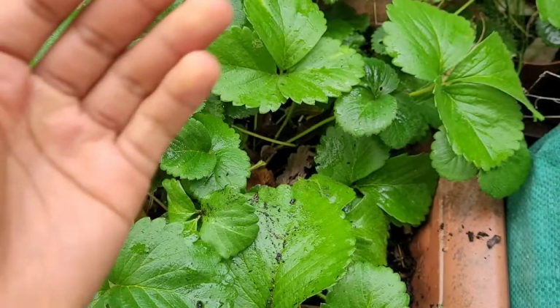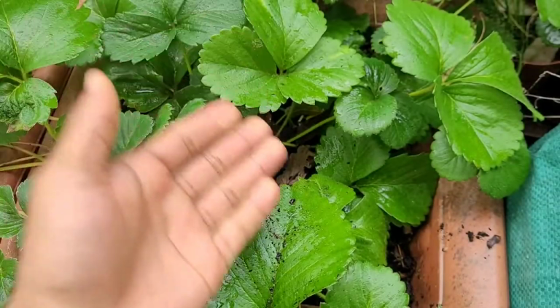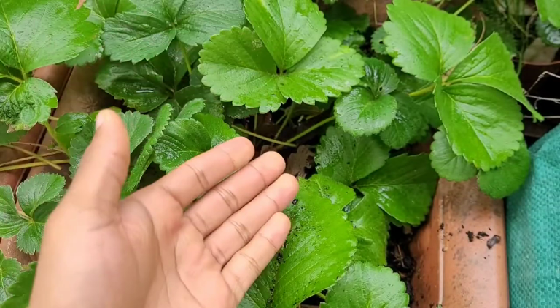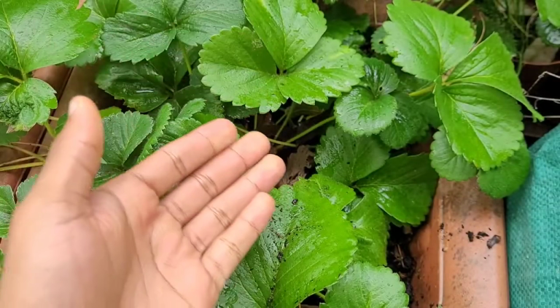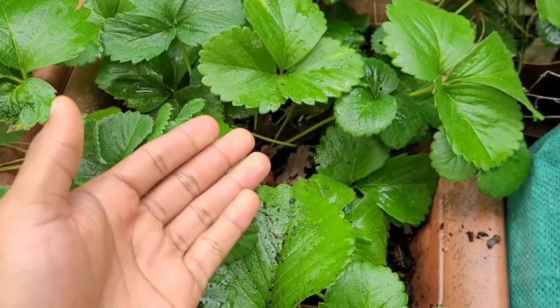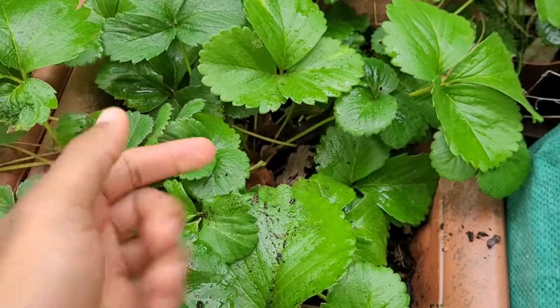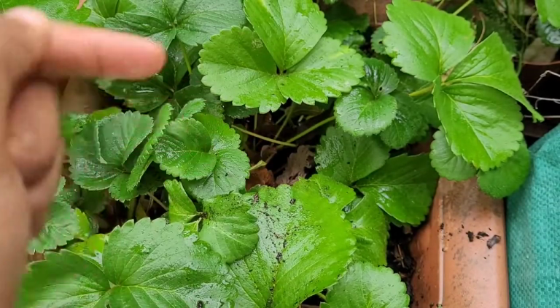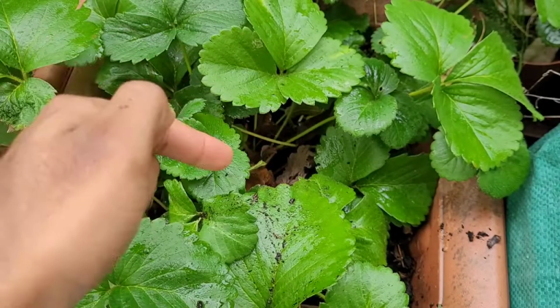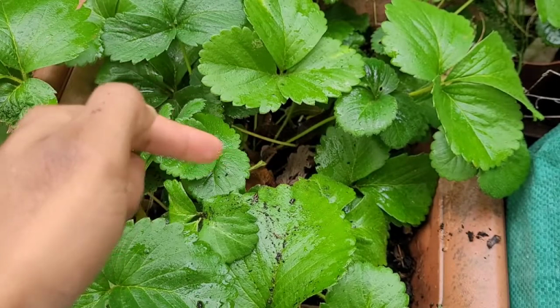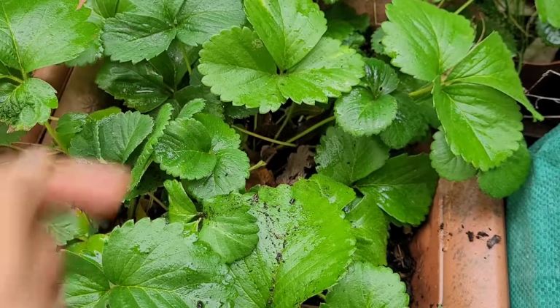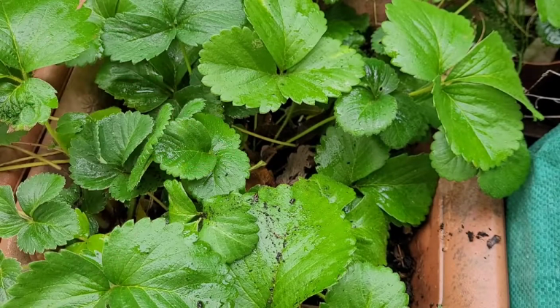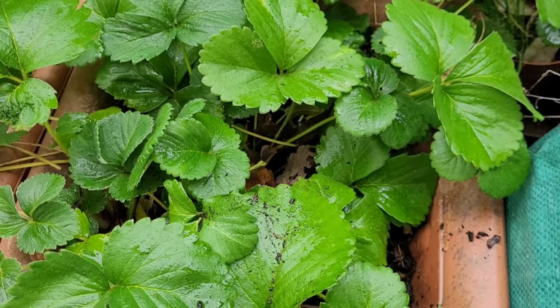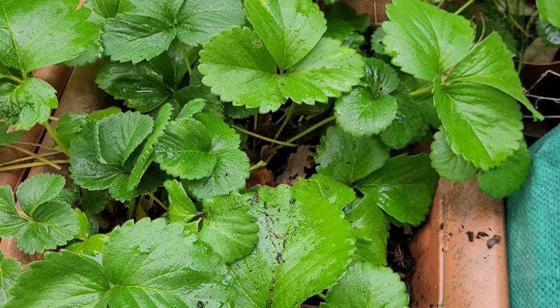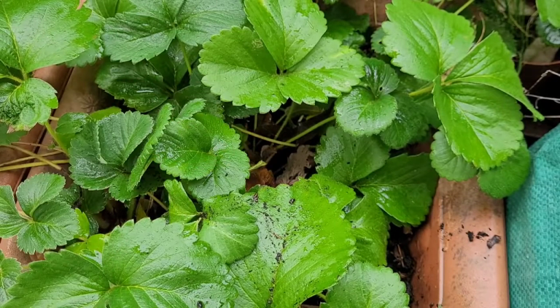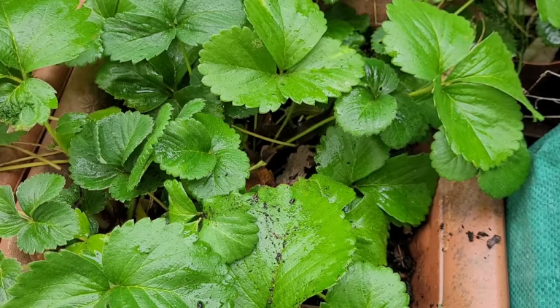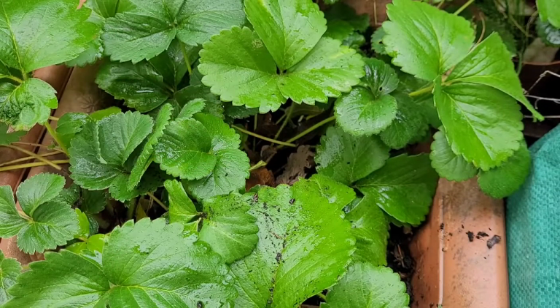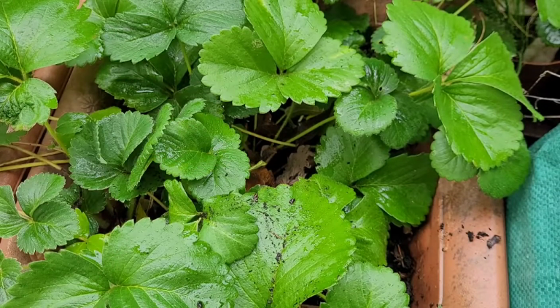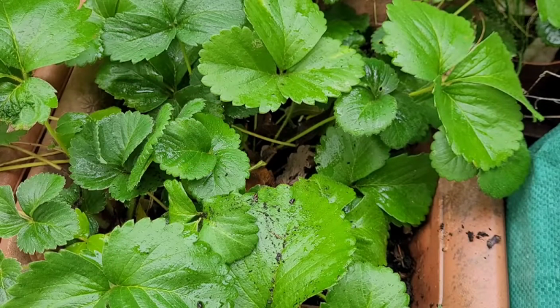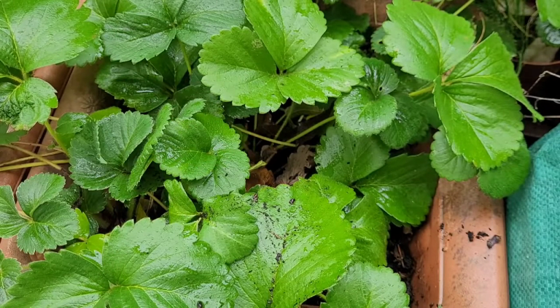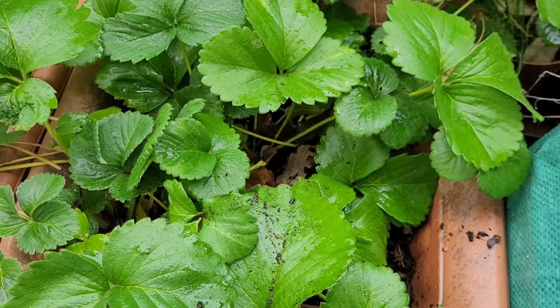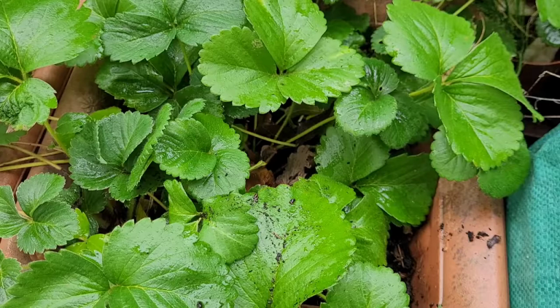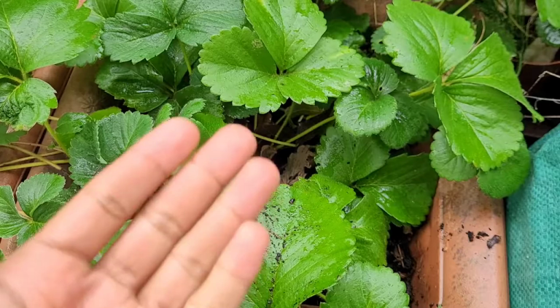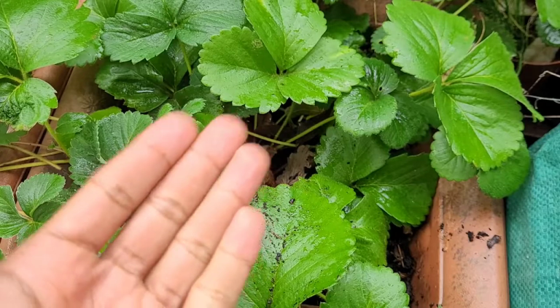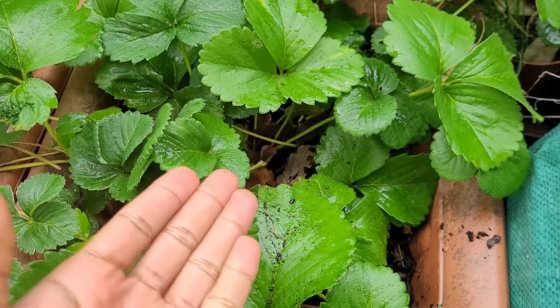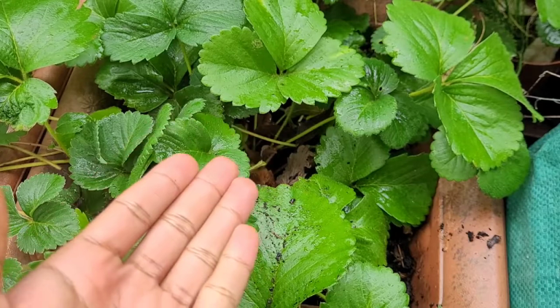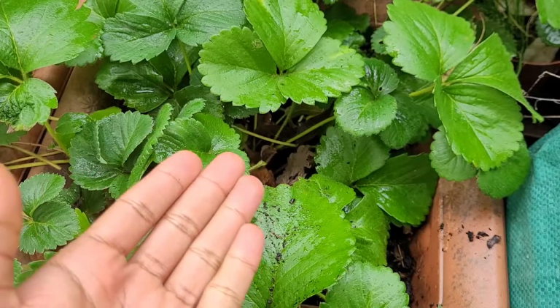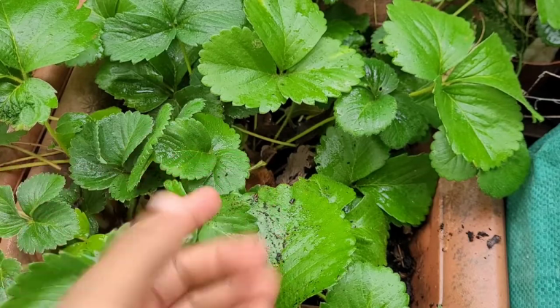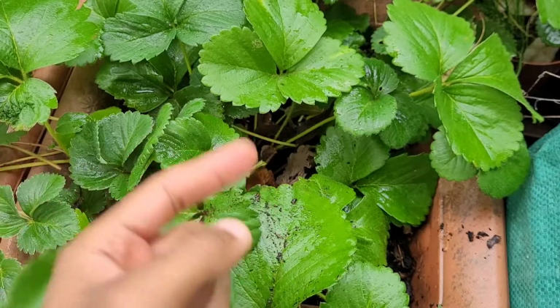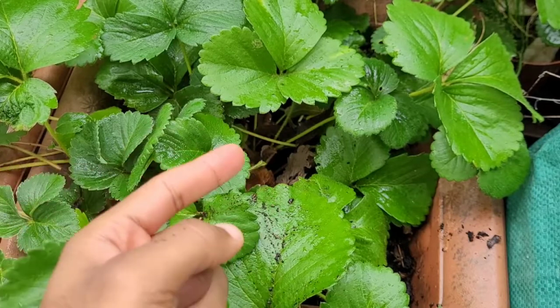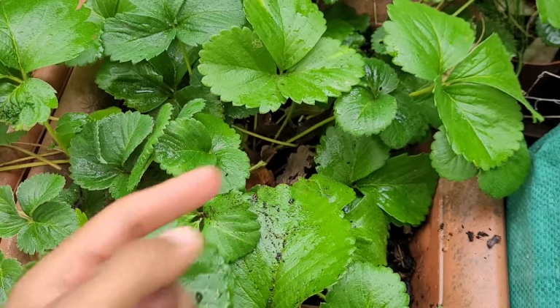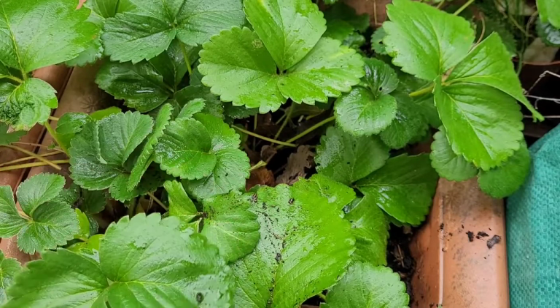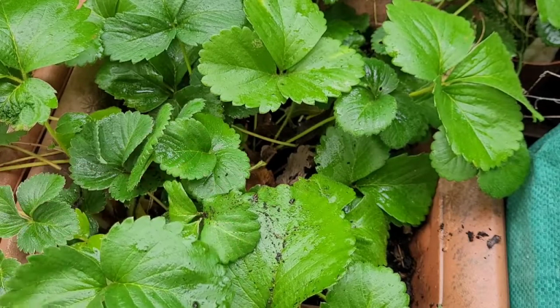What's up YouTube! In today's video we're going to learn about how to overwinterize strawberry plants.